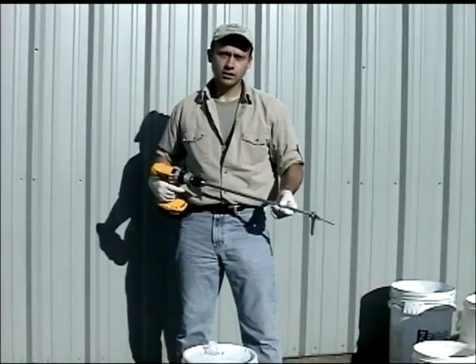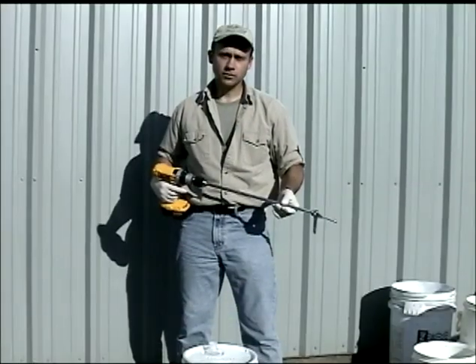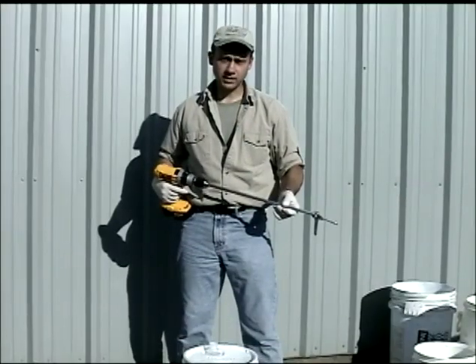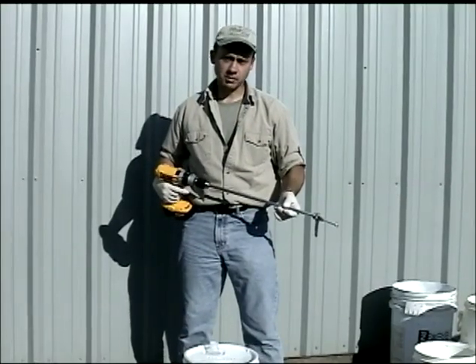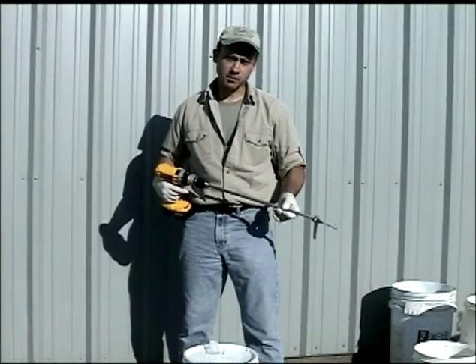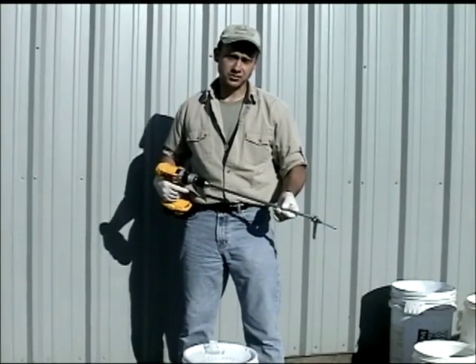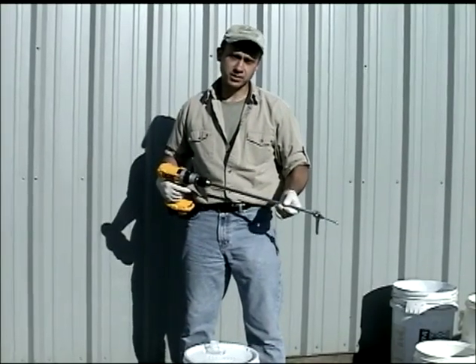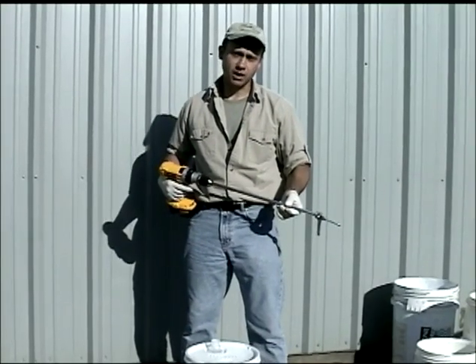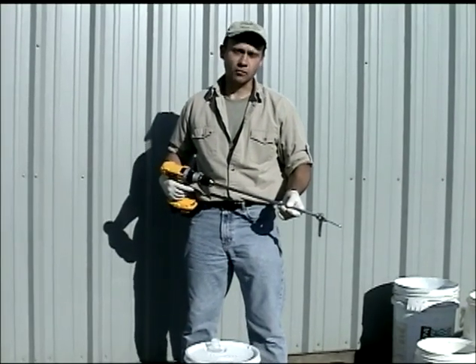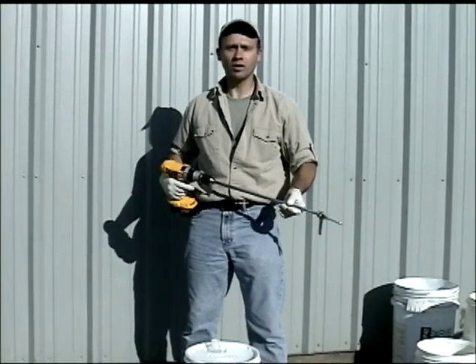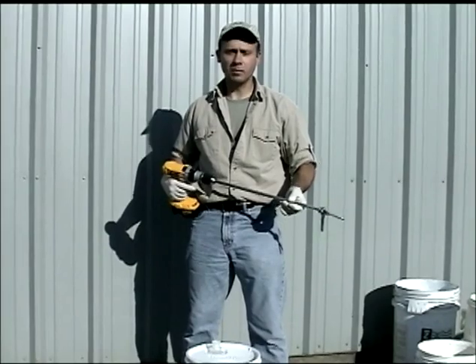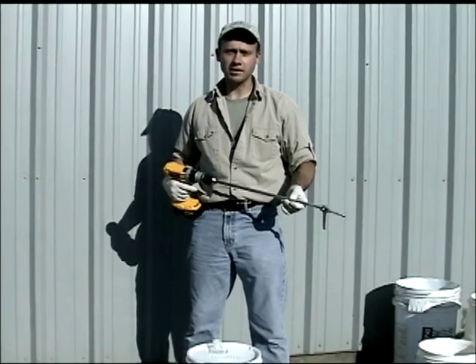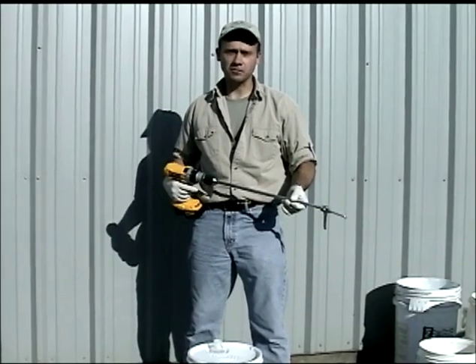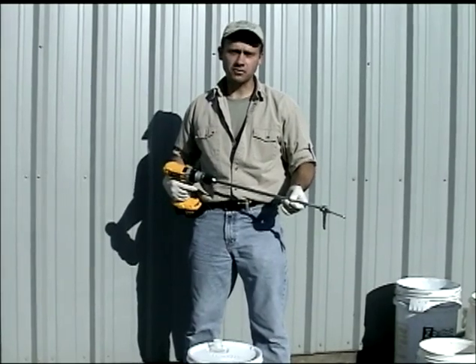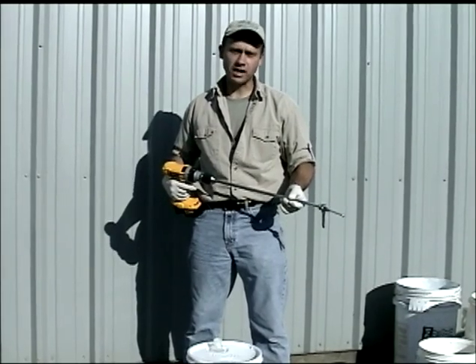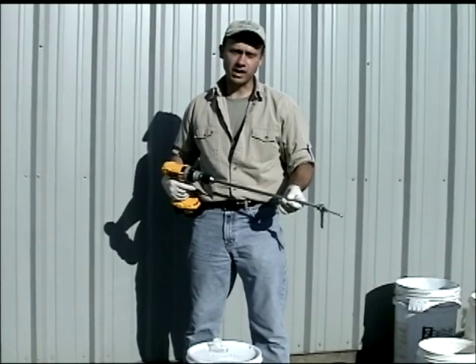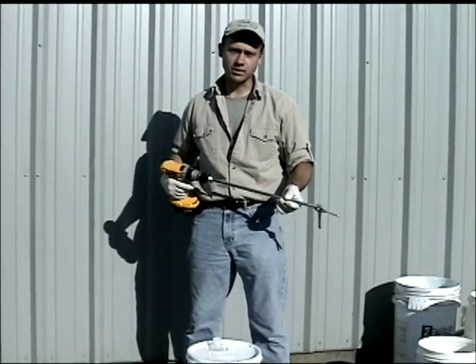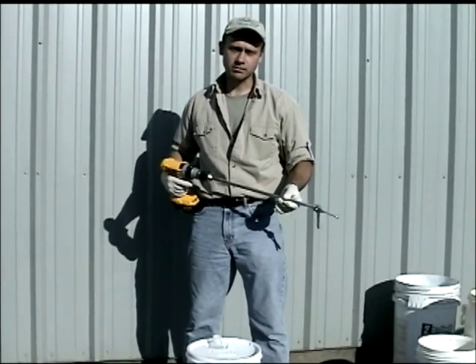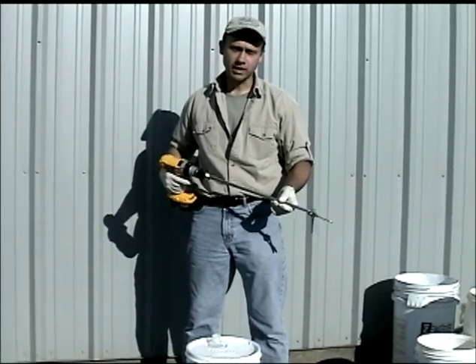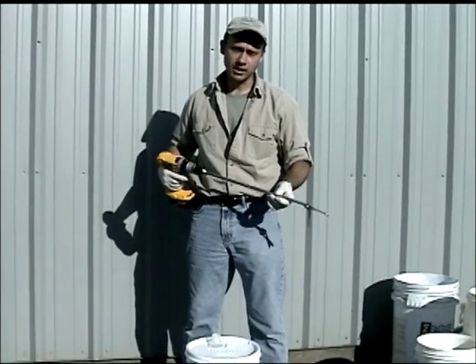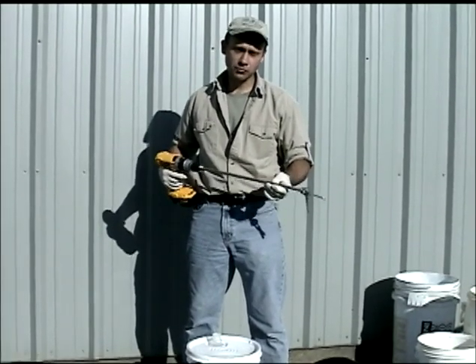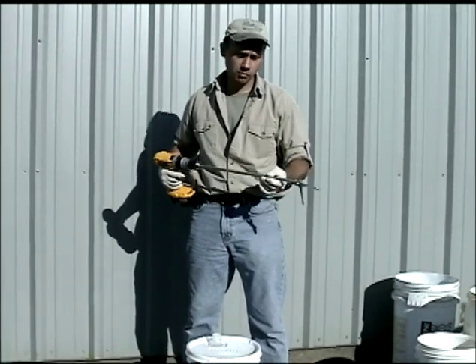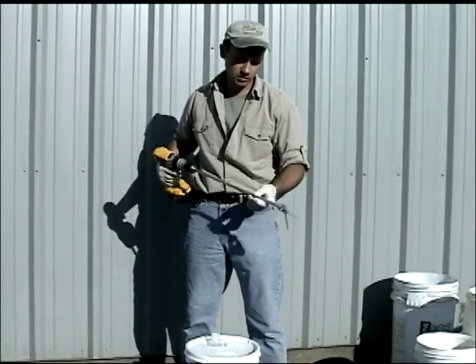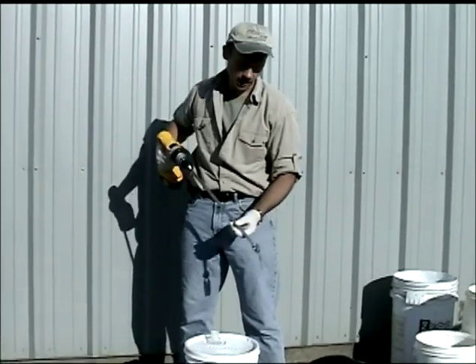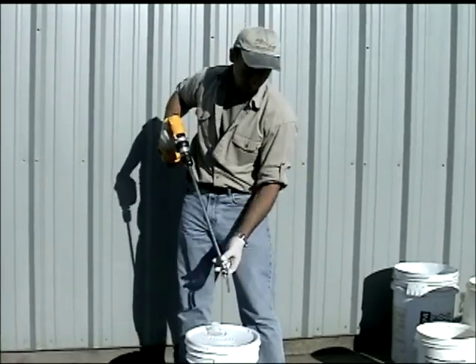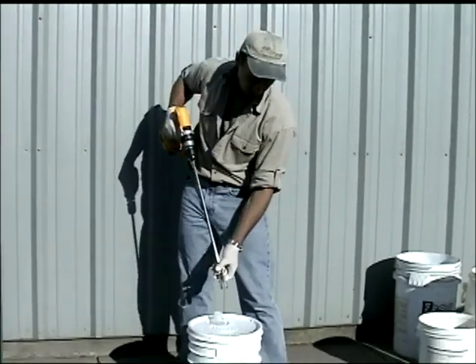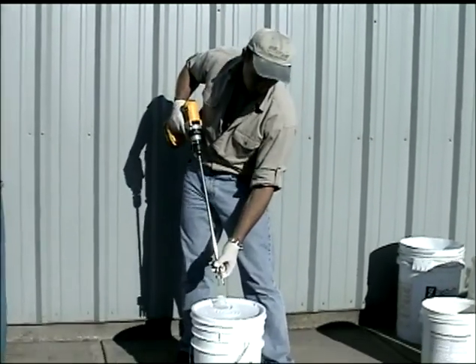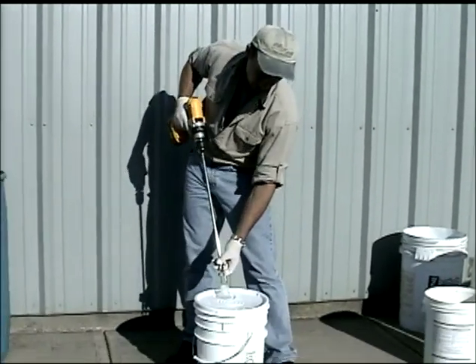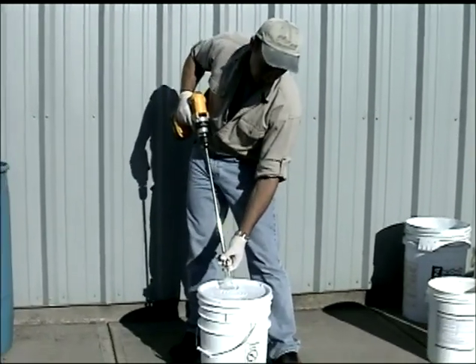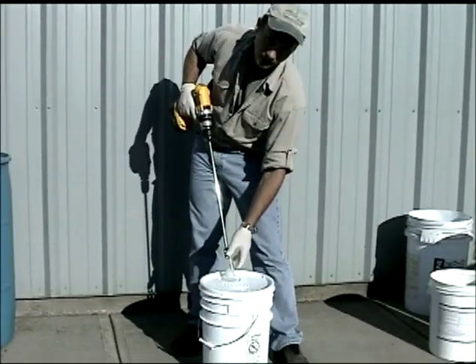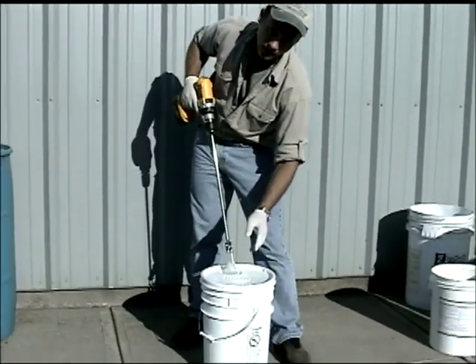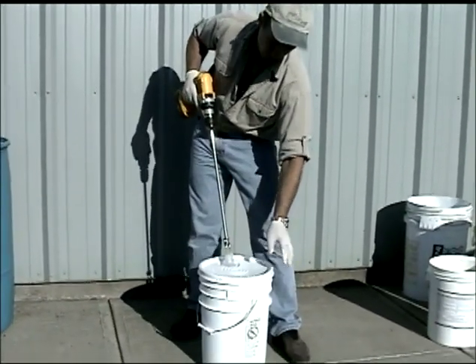The Vortex Power Mixer does it all from one pint to 55 gallons and even through the pour spout. You won't have to take the lid off.